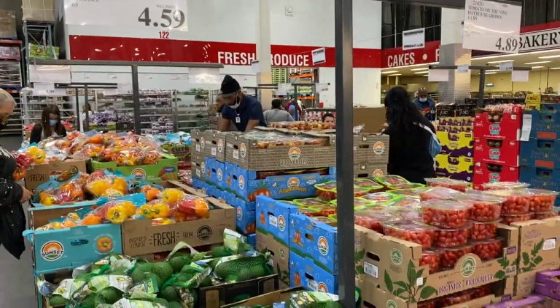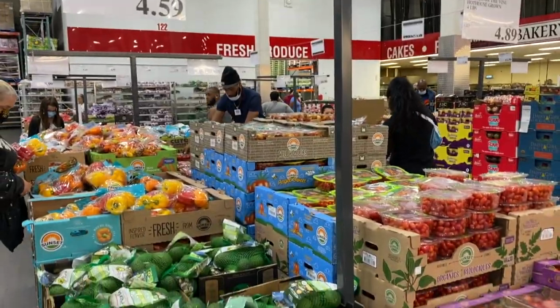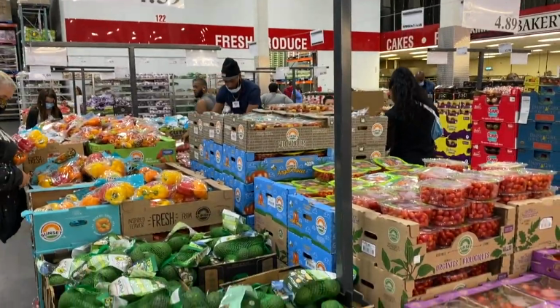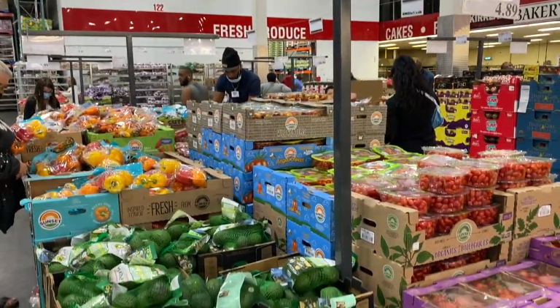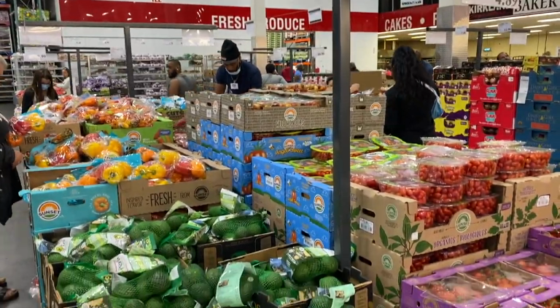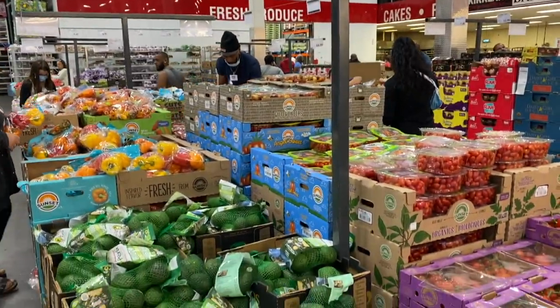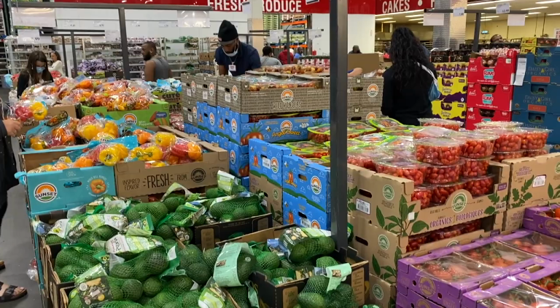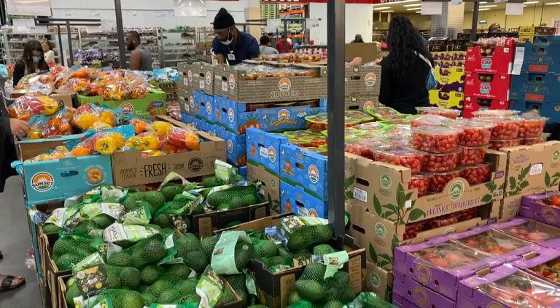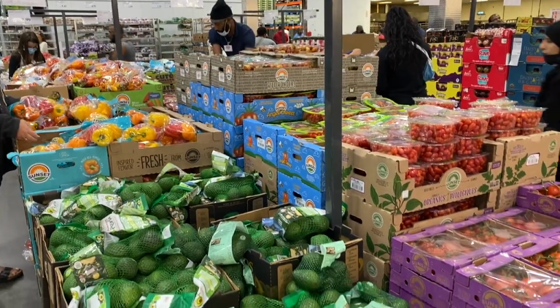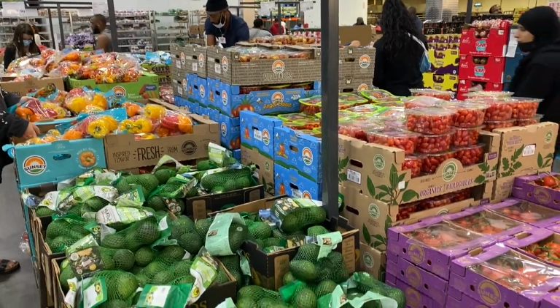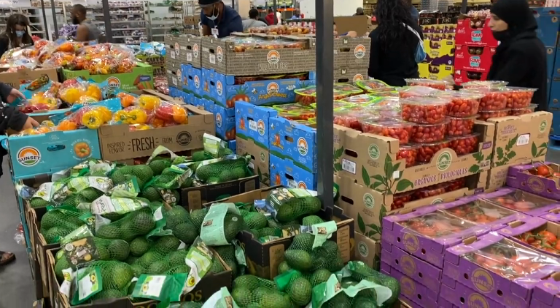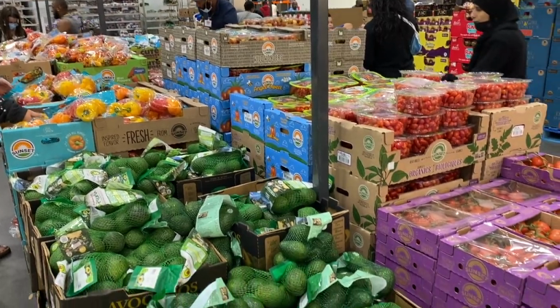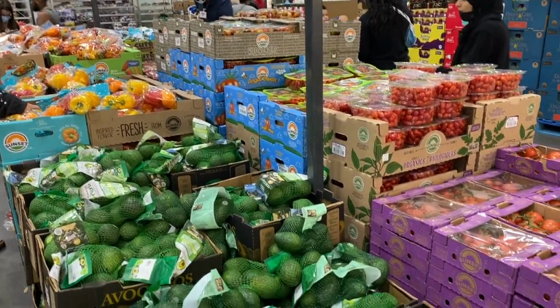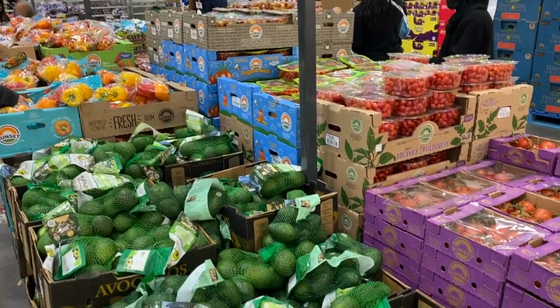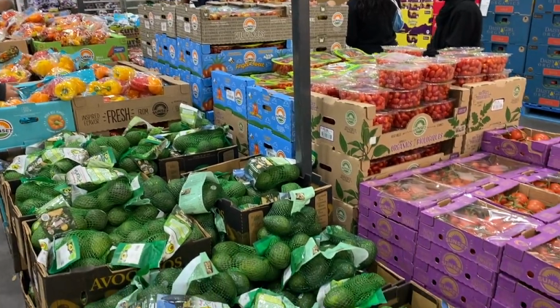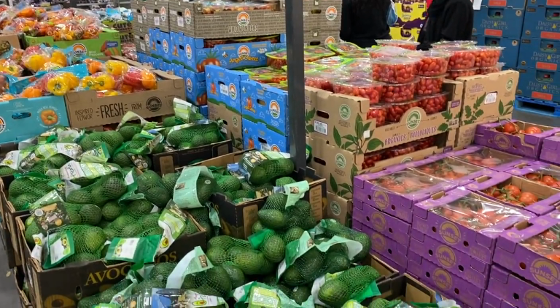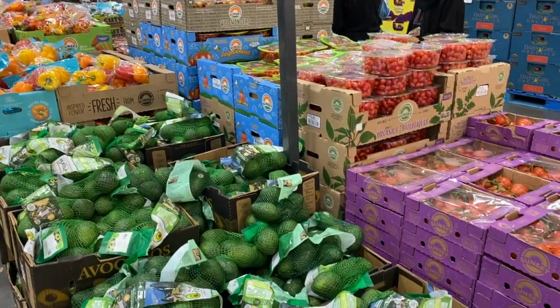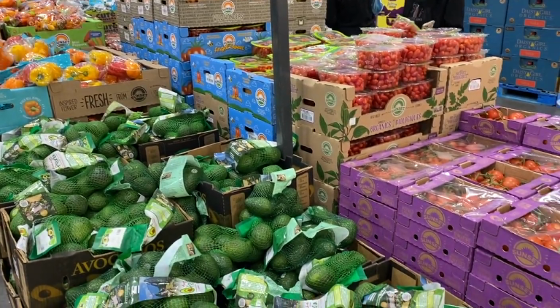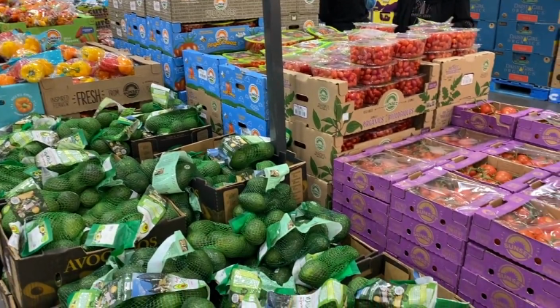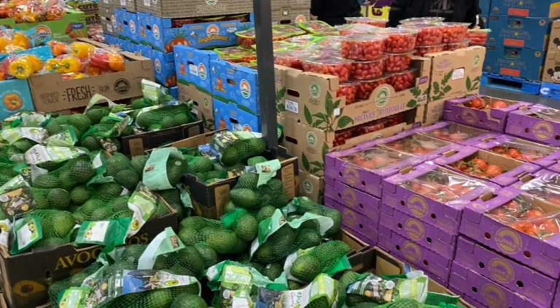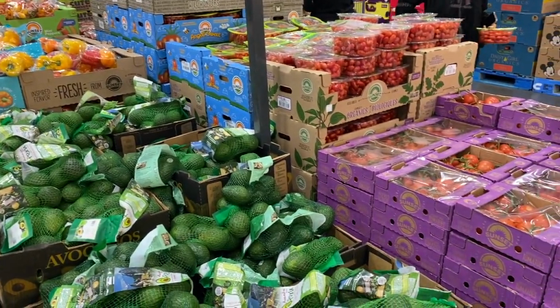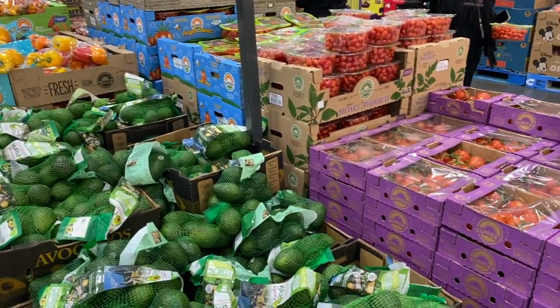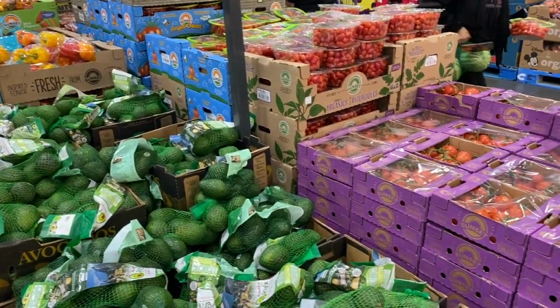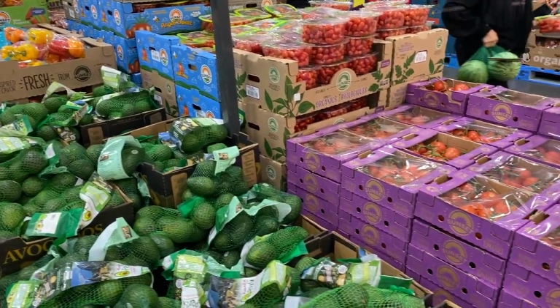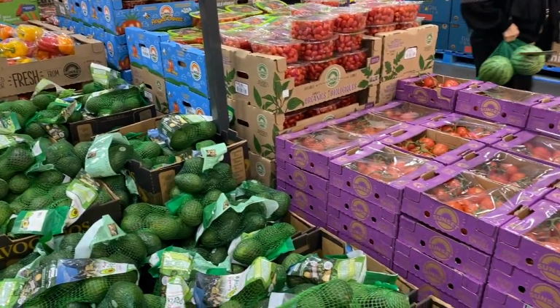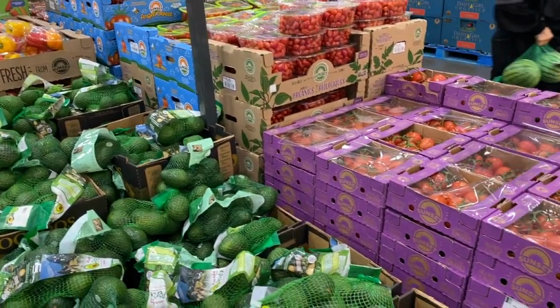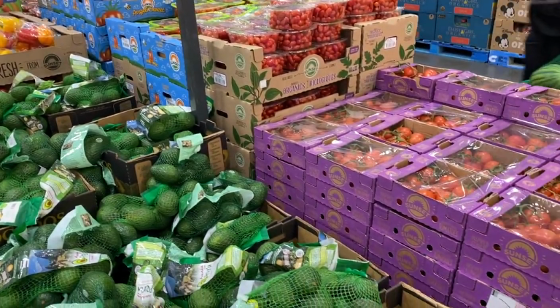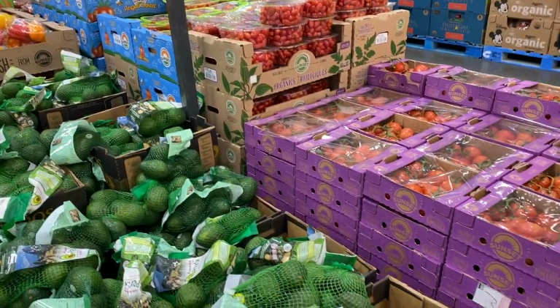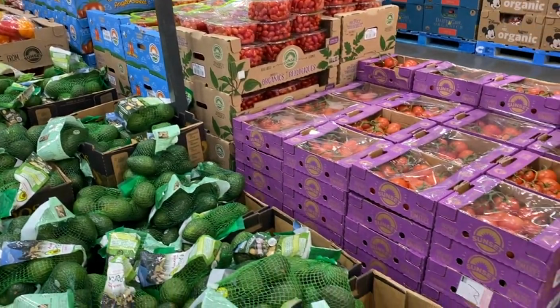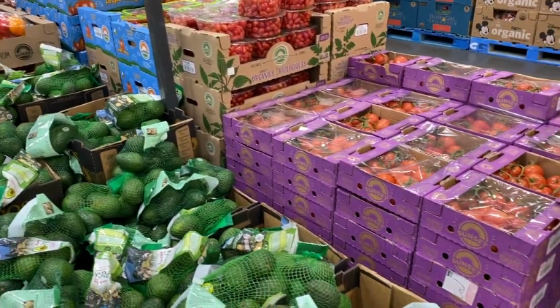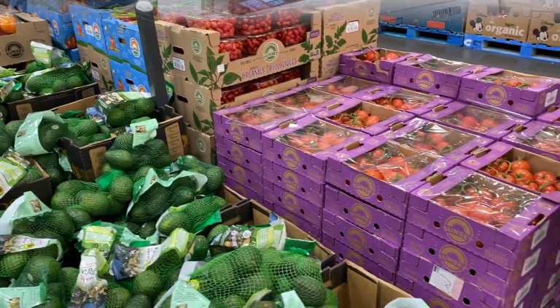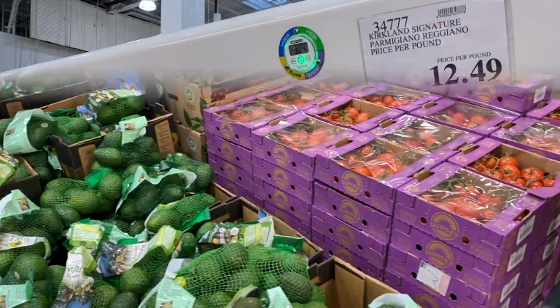Here are the fruits and vegetables, and they do have a package of six avocados for $4.59.